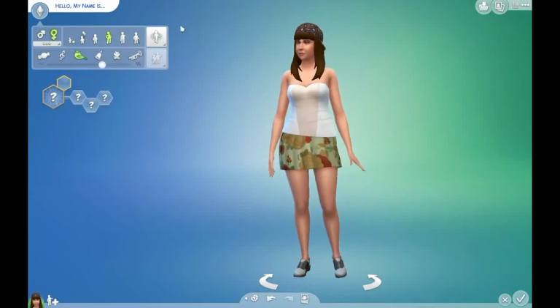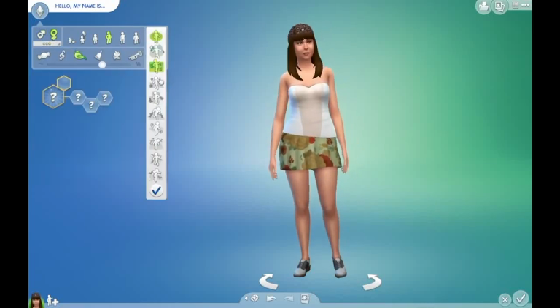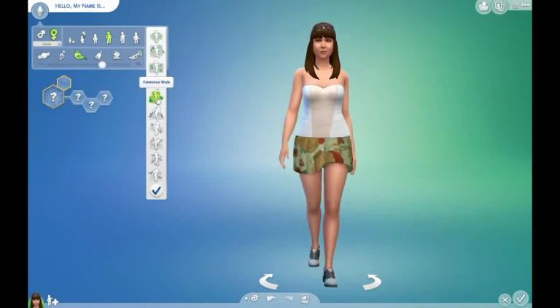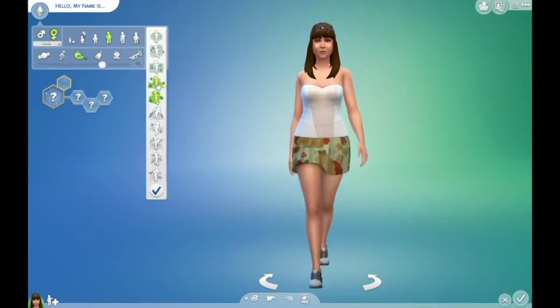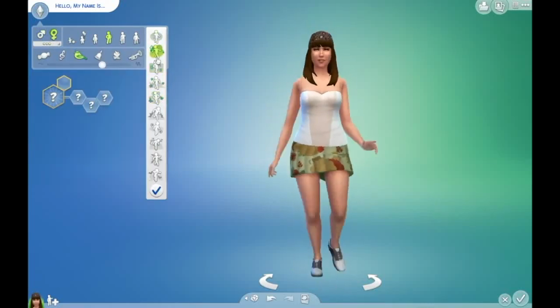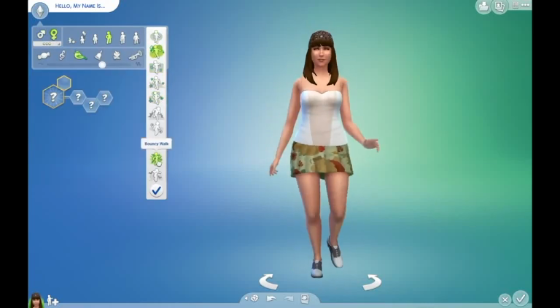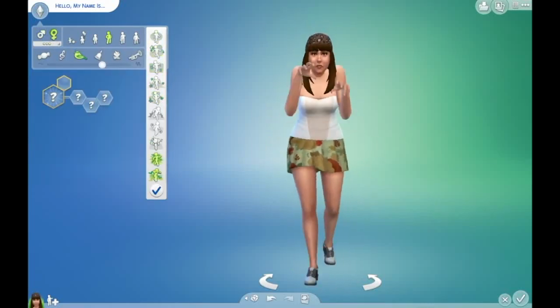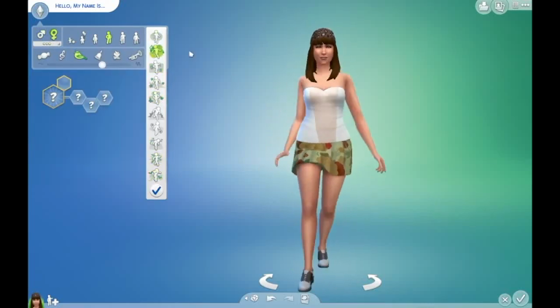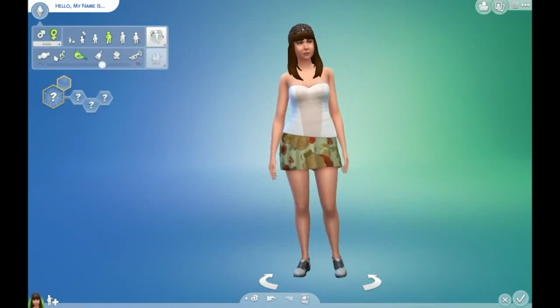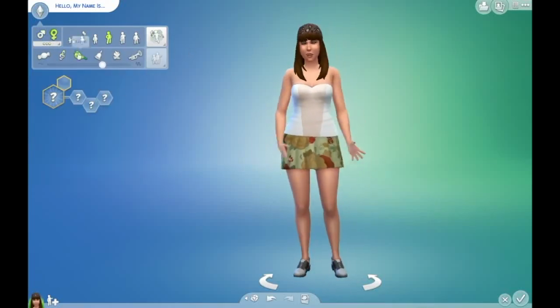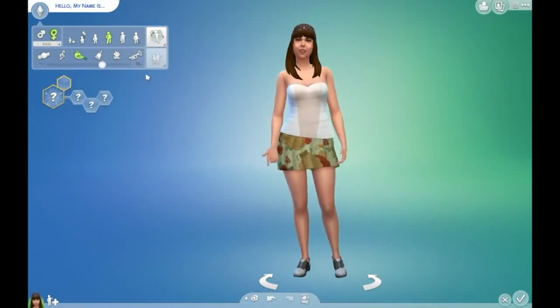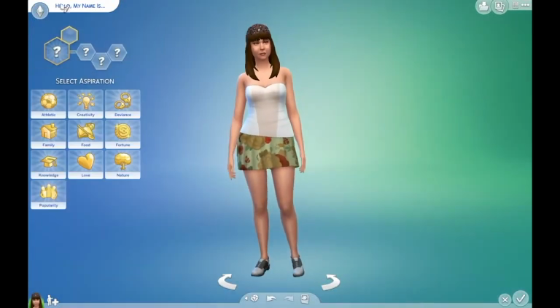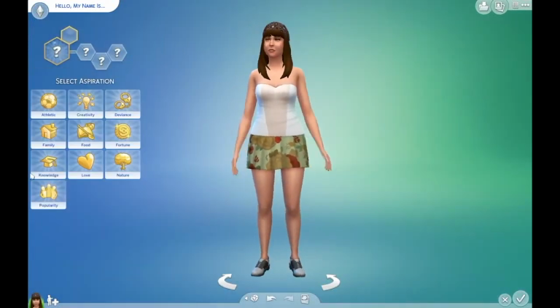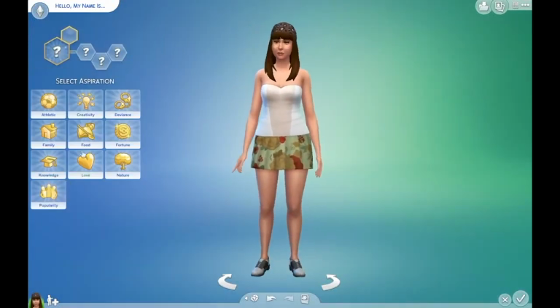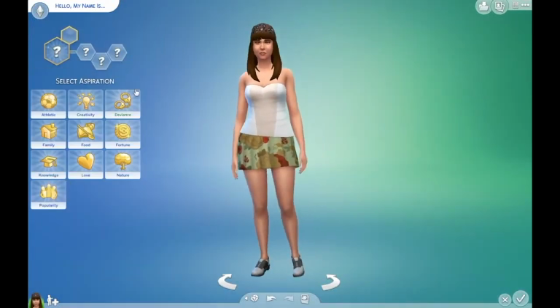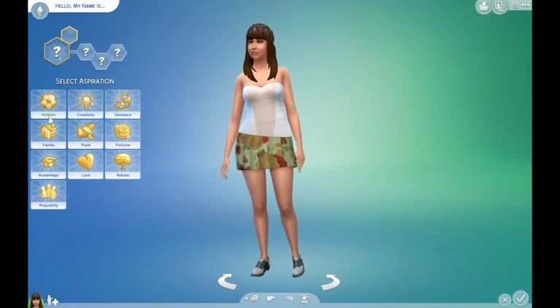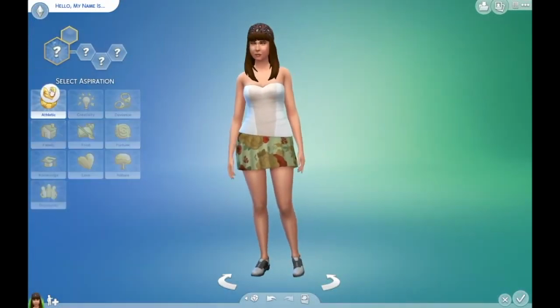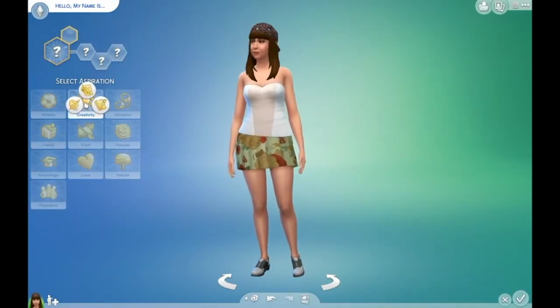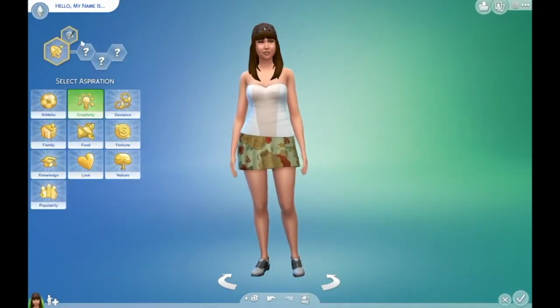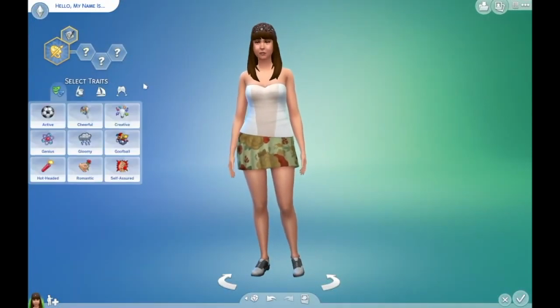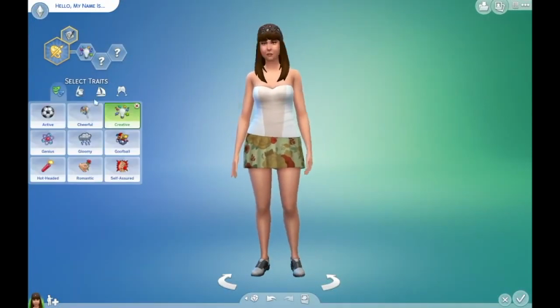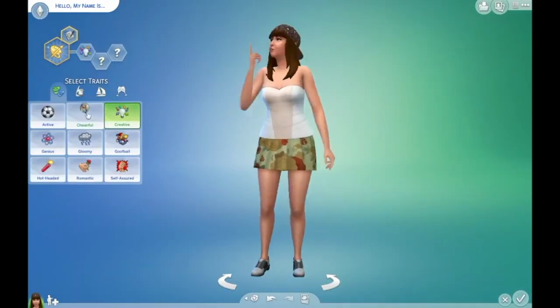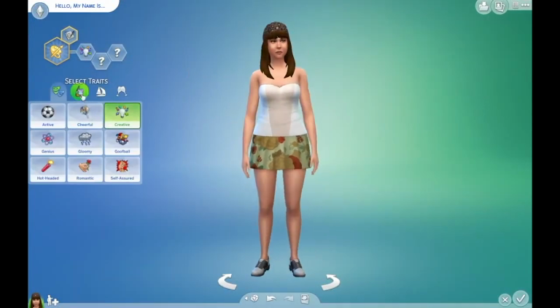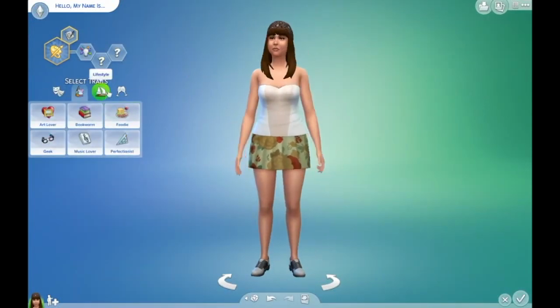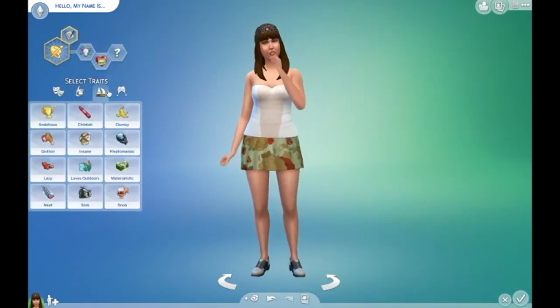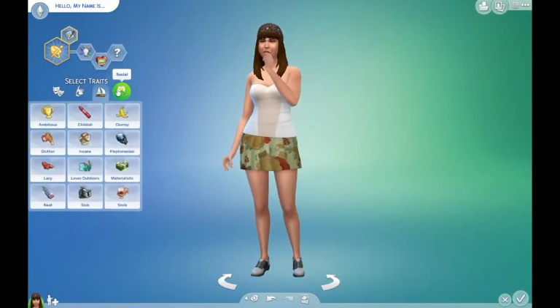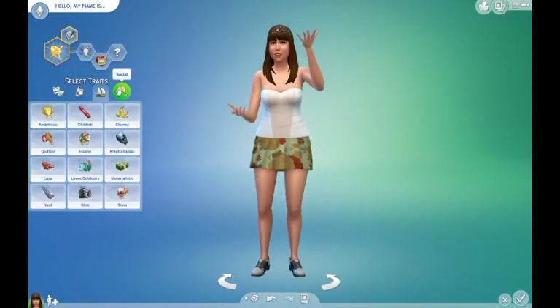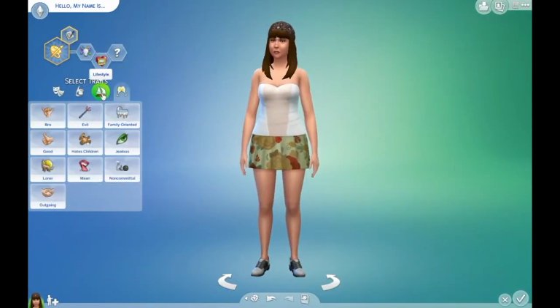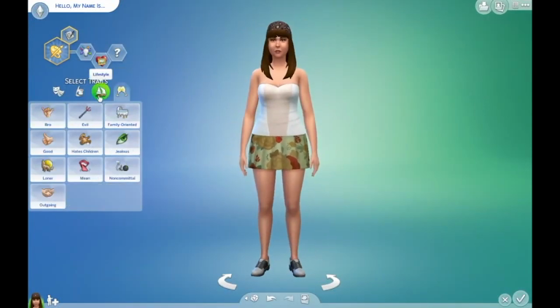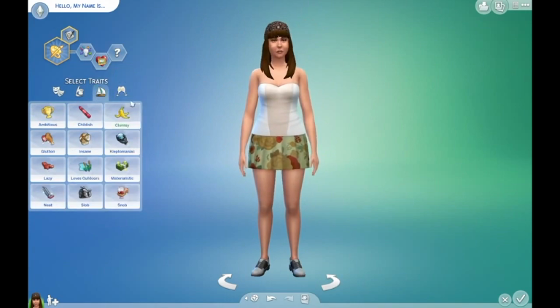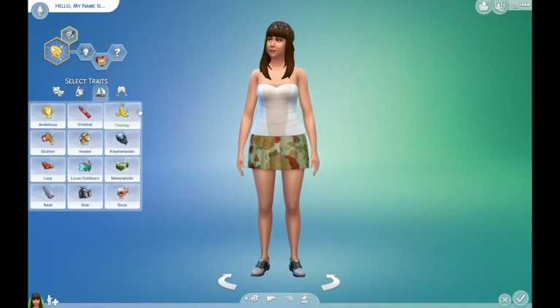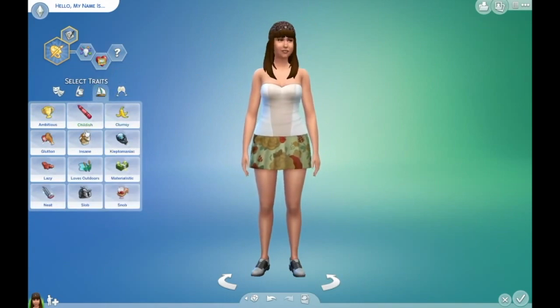Hey guys, it's Dani. Today I'll be doing a Sims 4 Create a Sim, so let's just get into this.